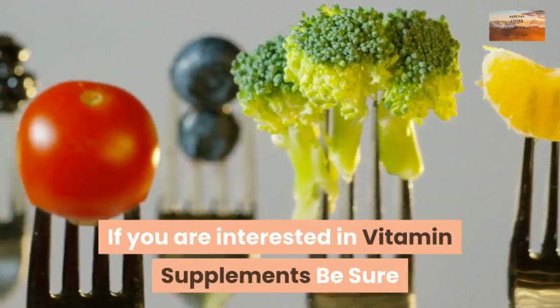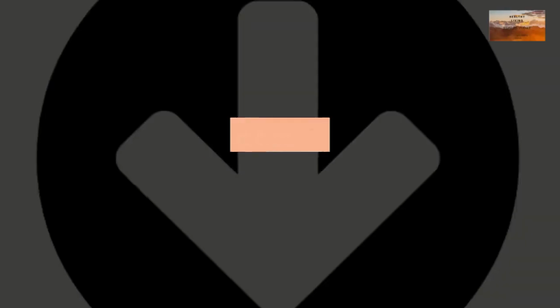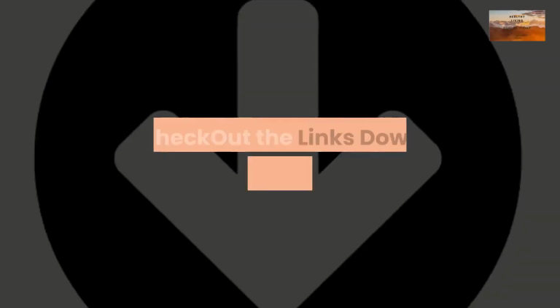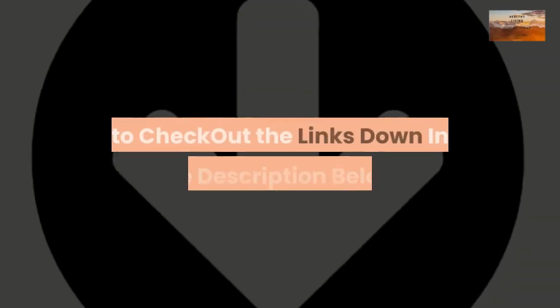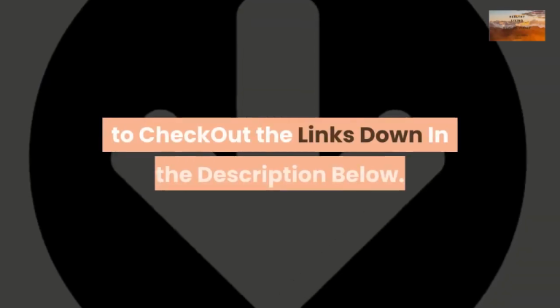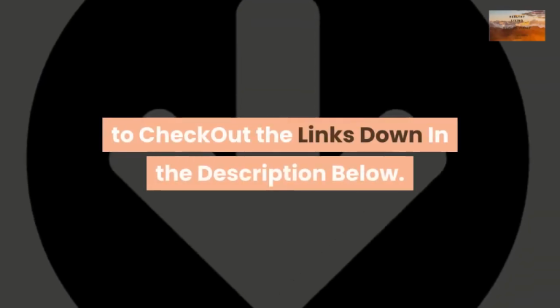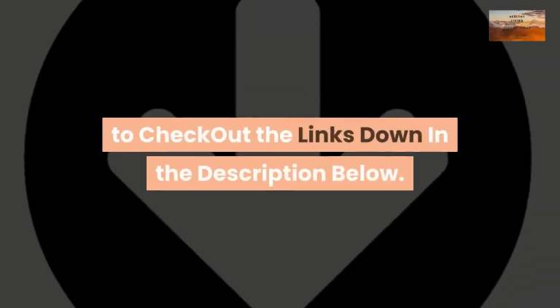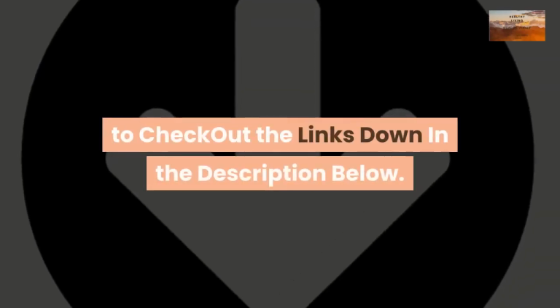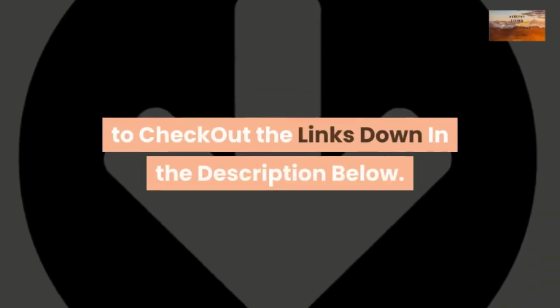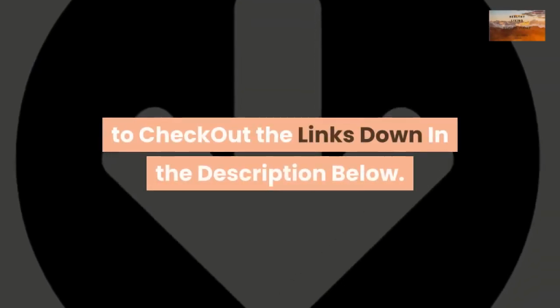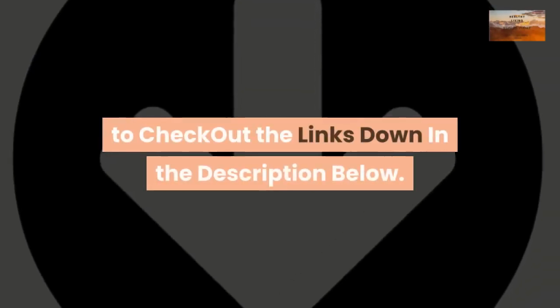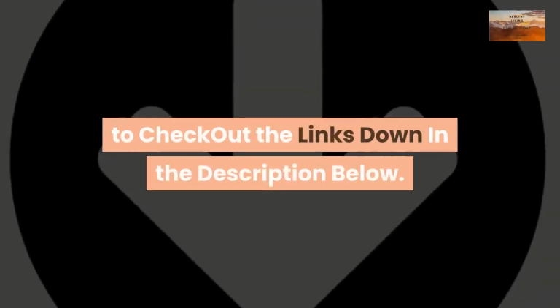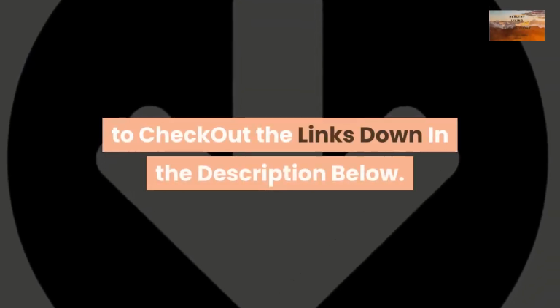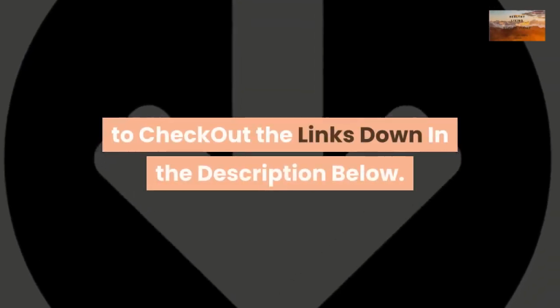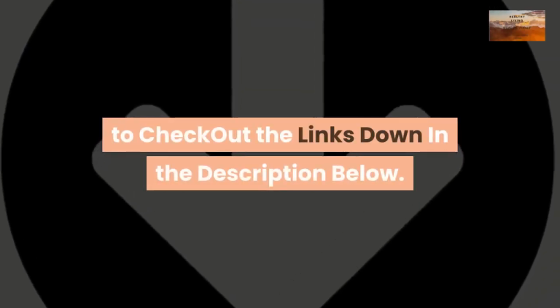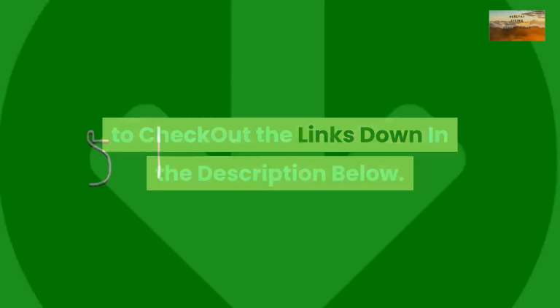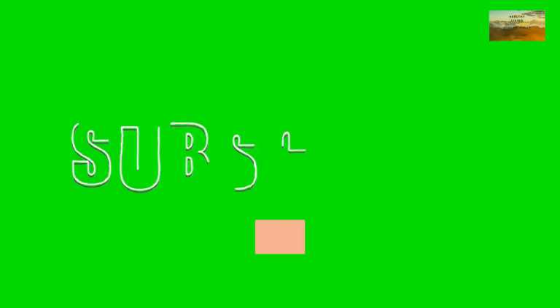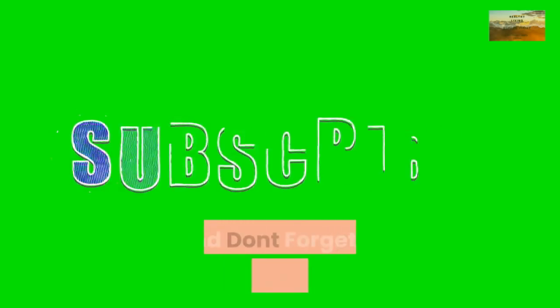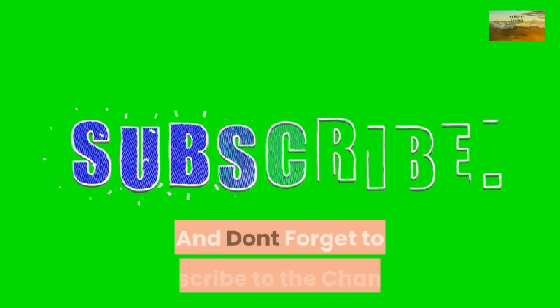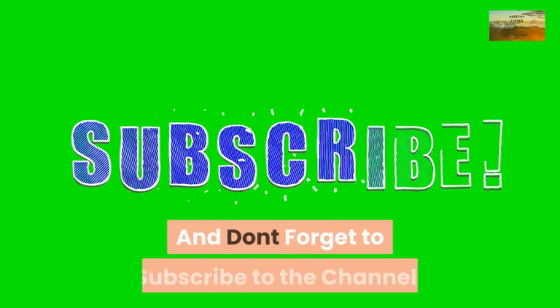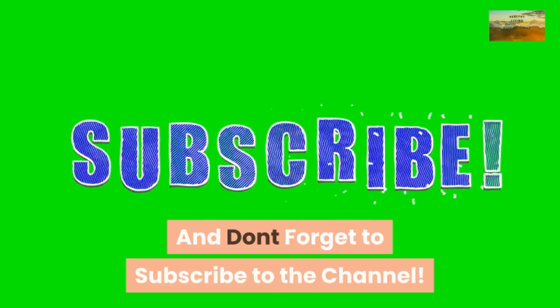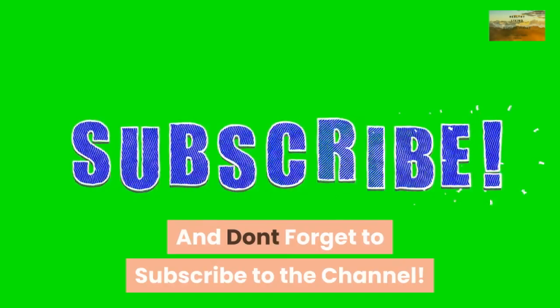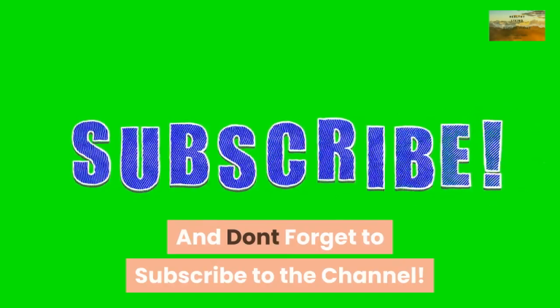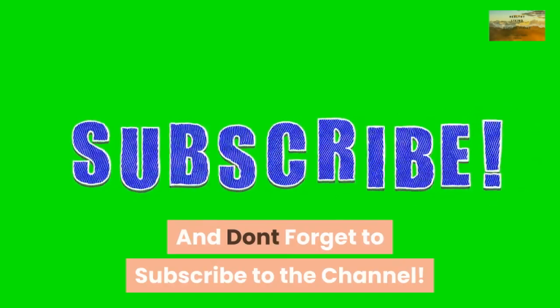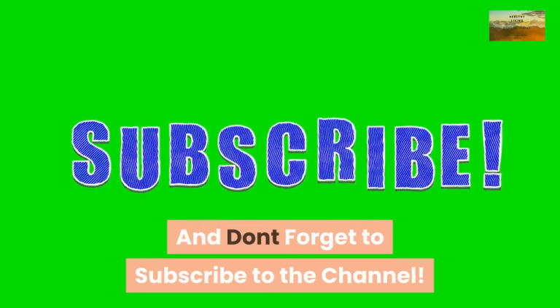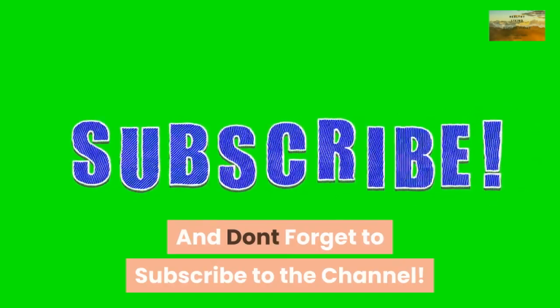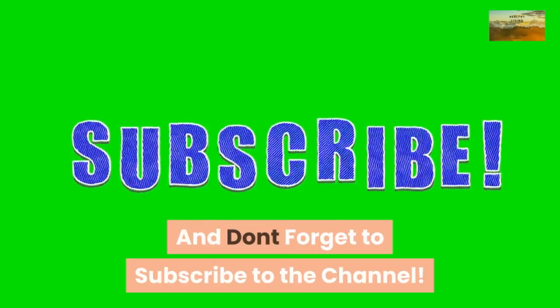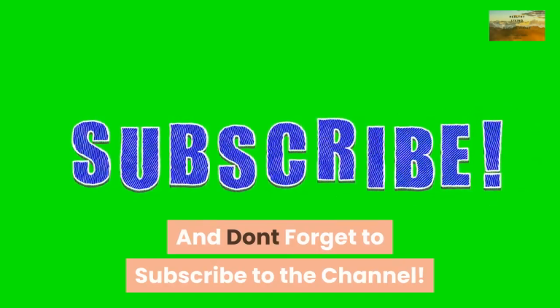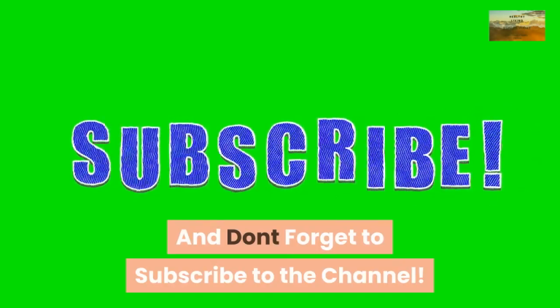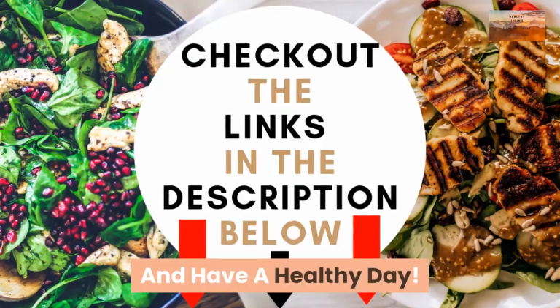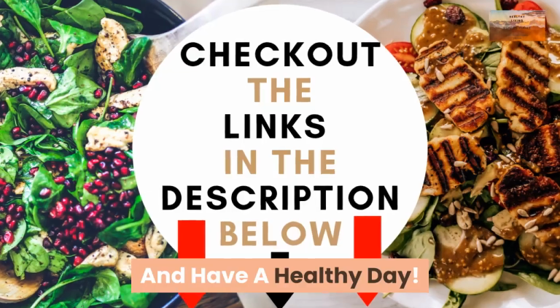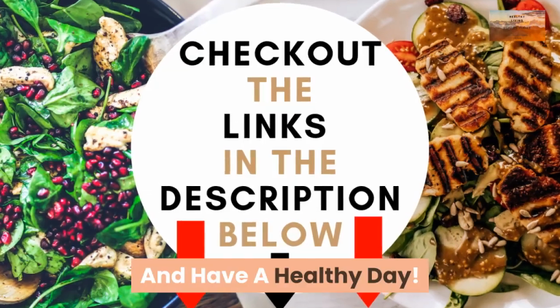If you are interested in vitamin supplements, be sure to check out the links in the description below. Don't forget to subscribe to the channel and have a healthy day.